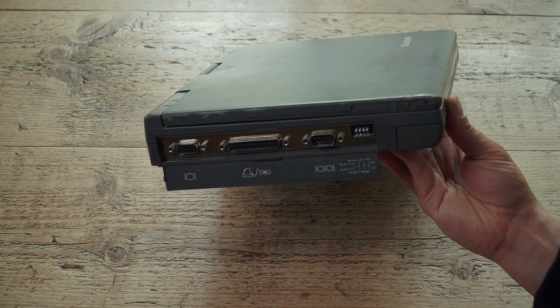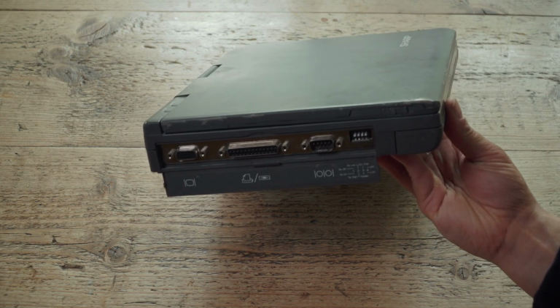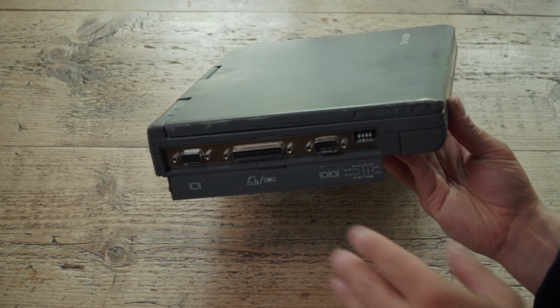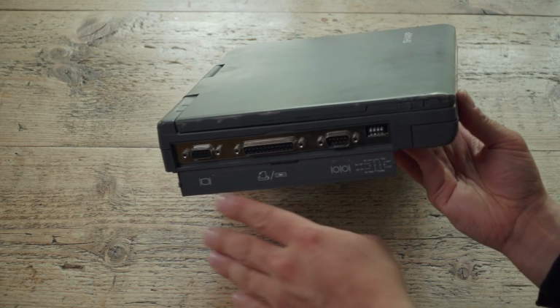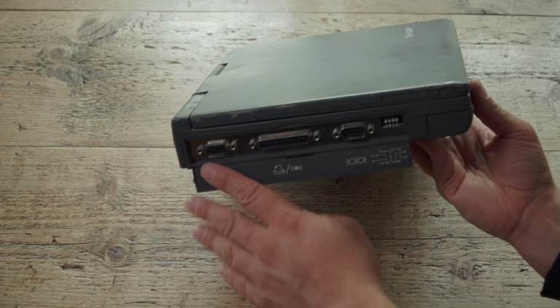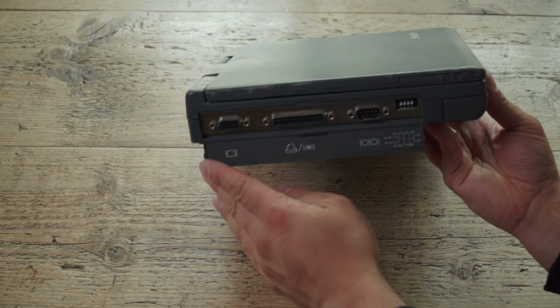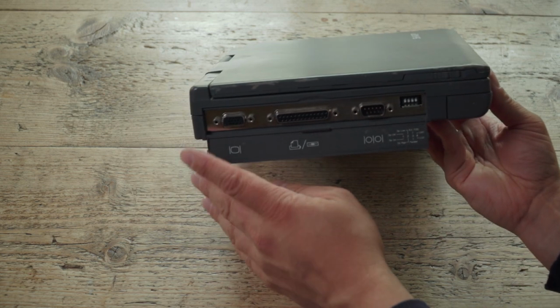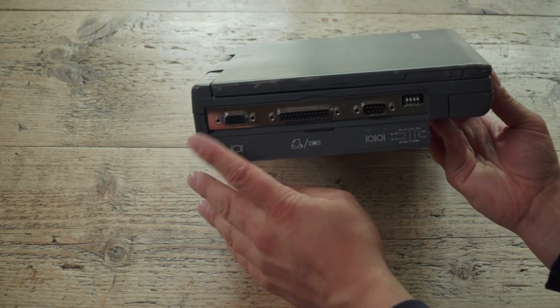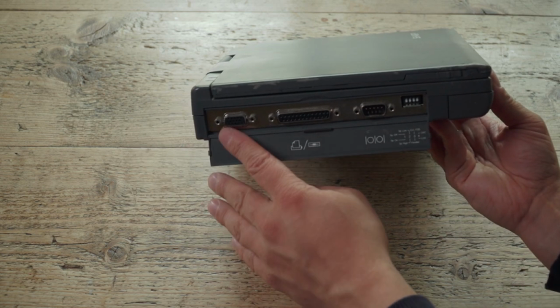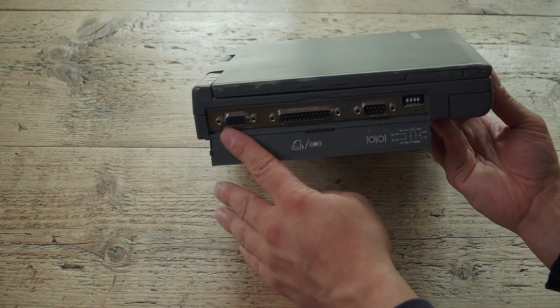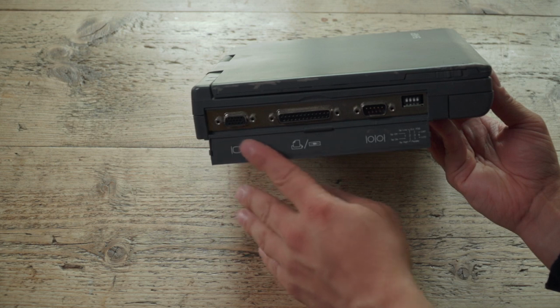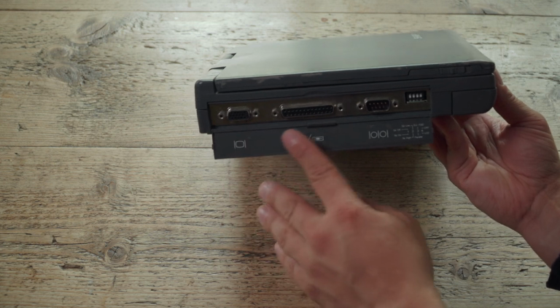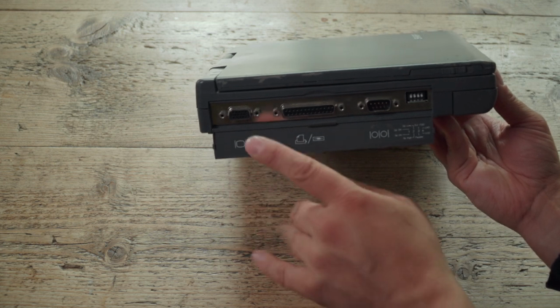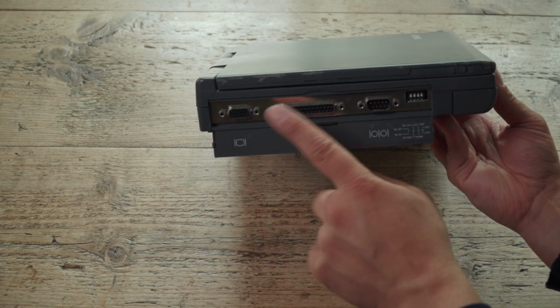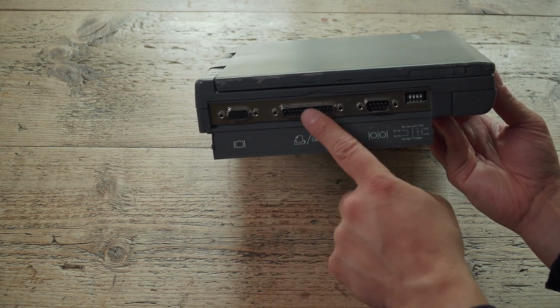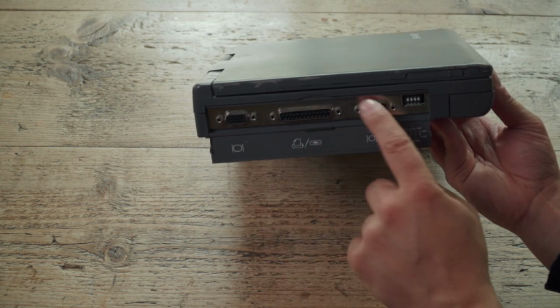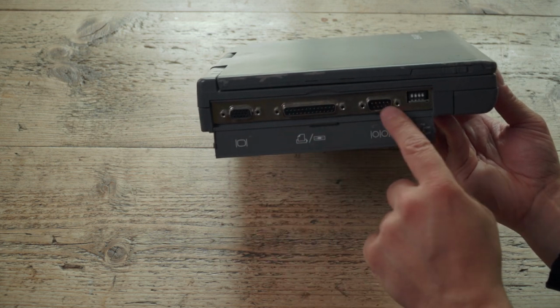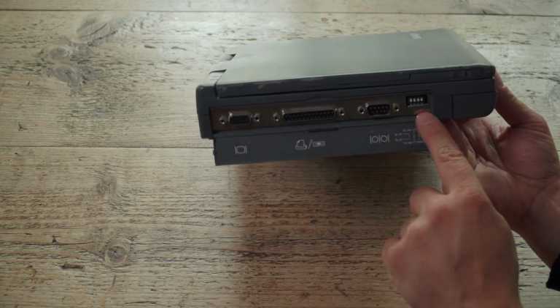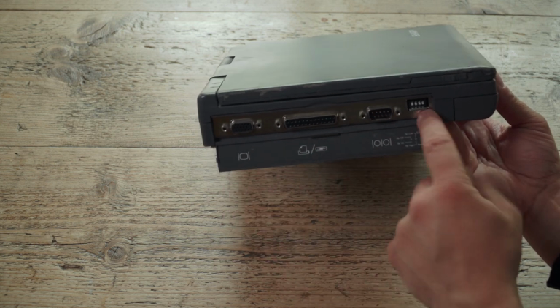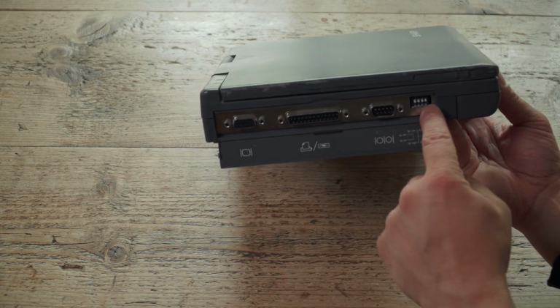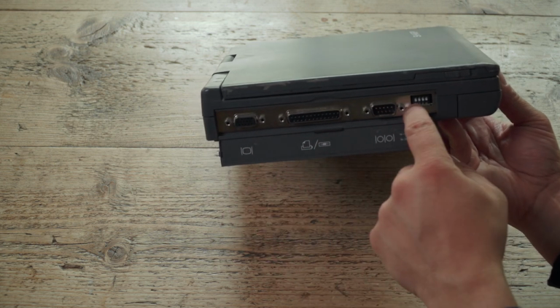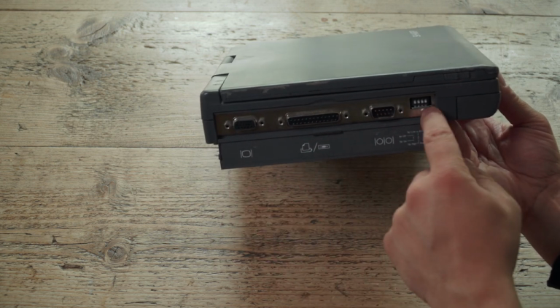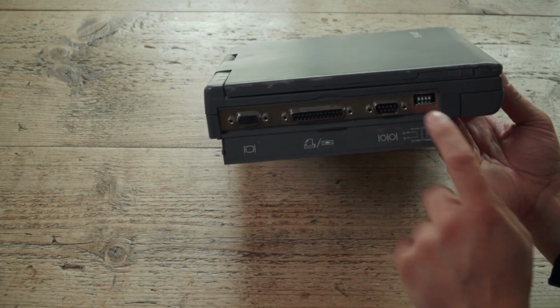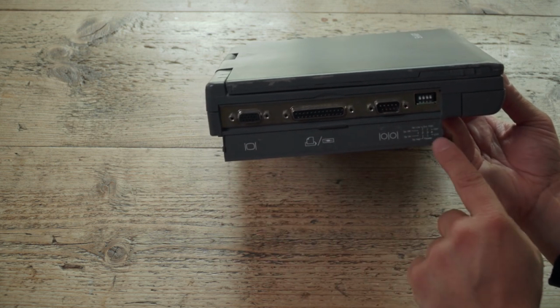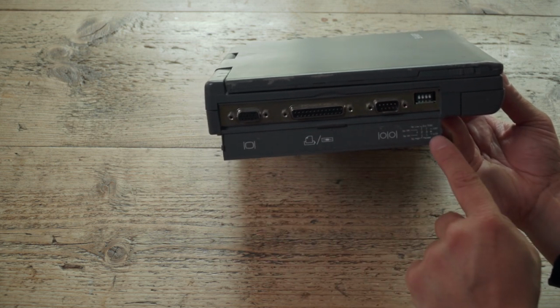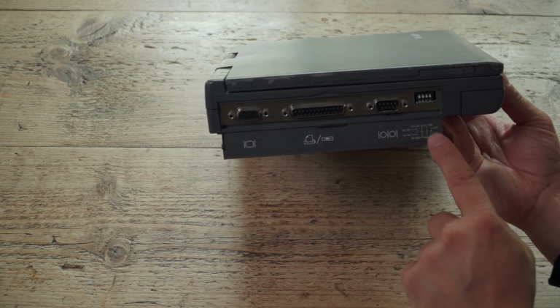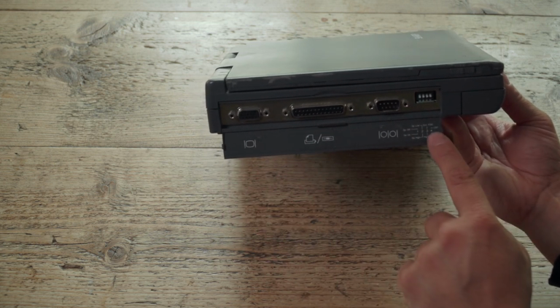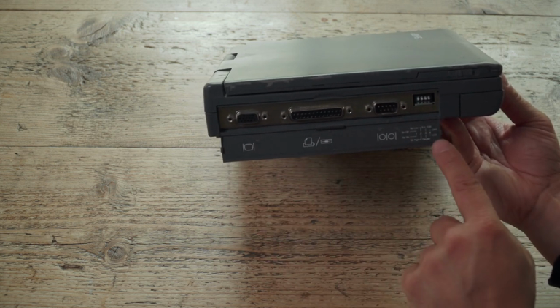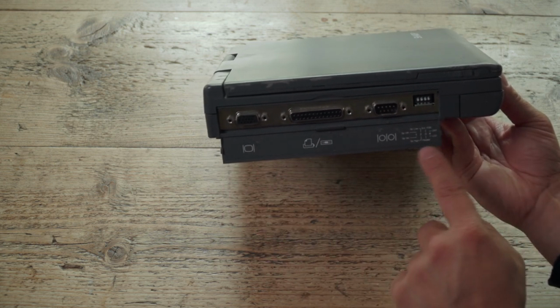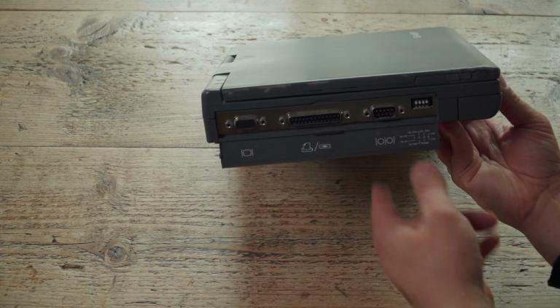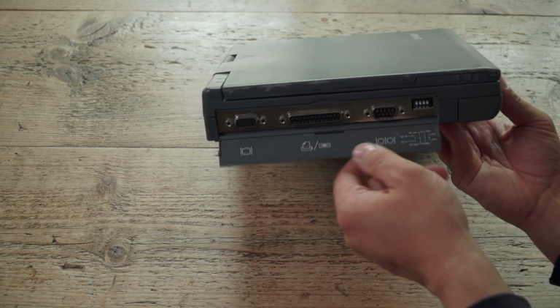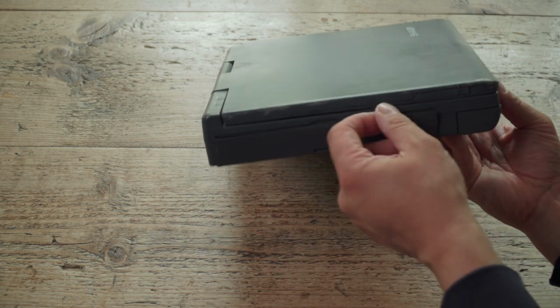Here's the interesting bit: that is VGA out, parallel, serial, and some DIP switches that let you select between CRT and LCD. That's the important bit.